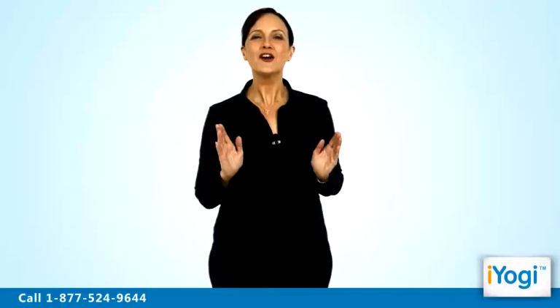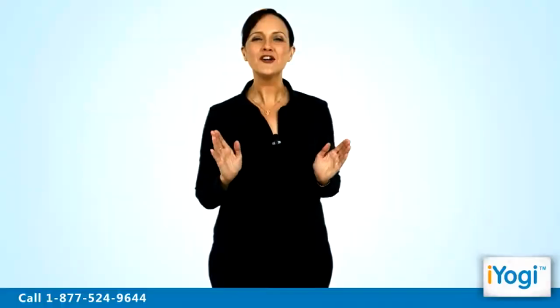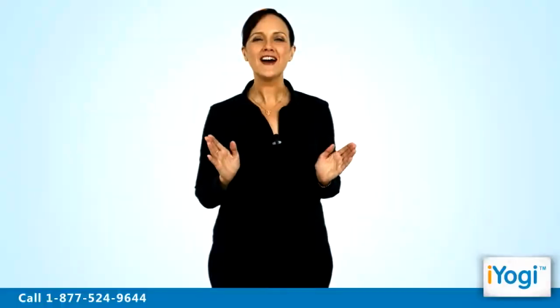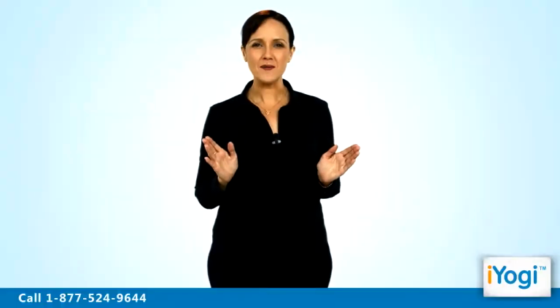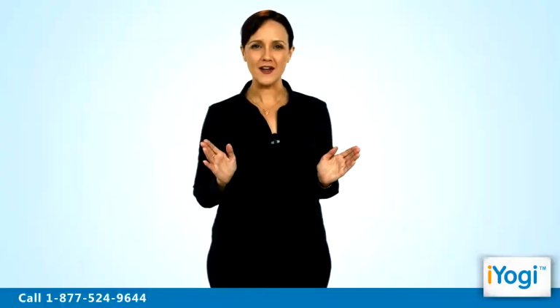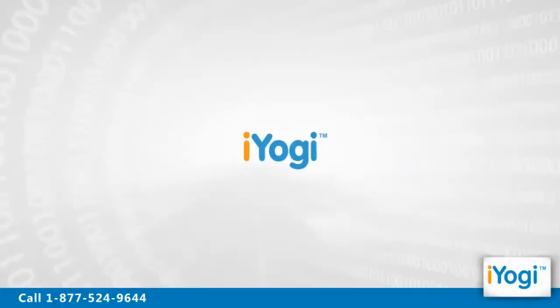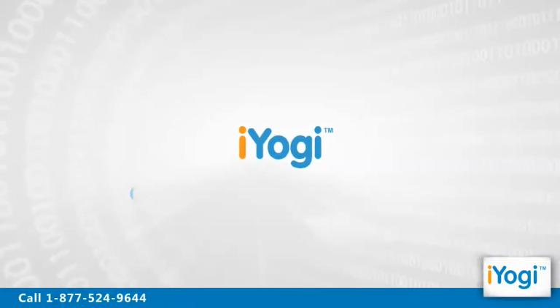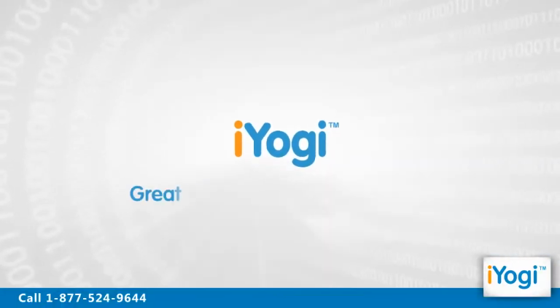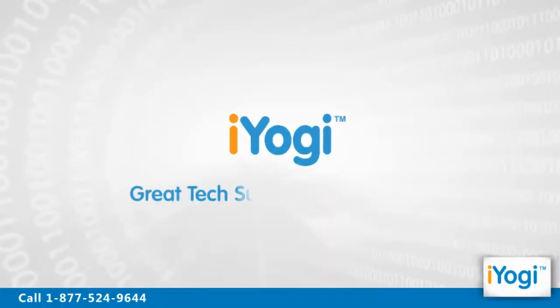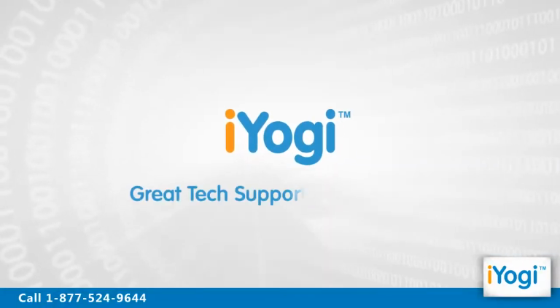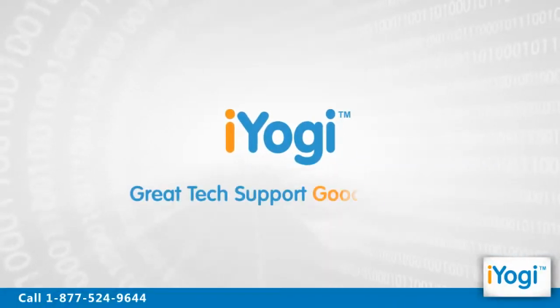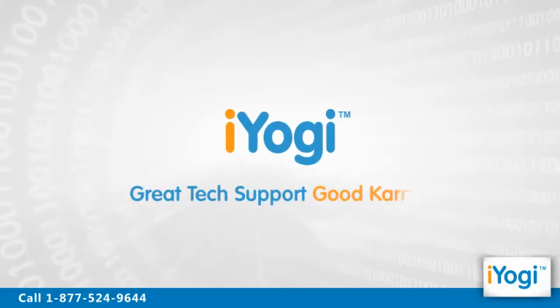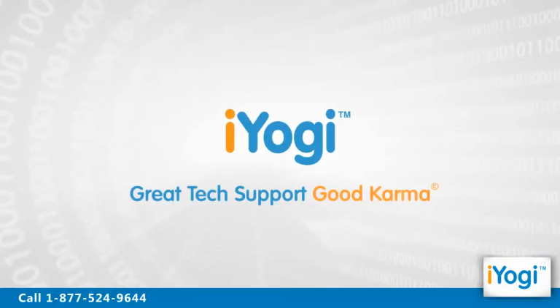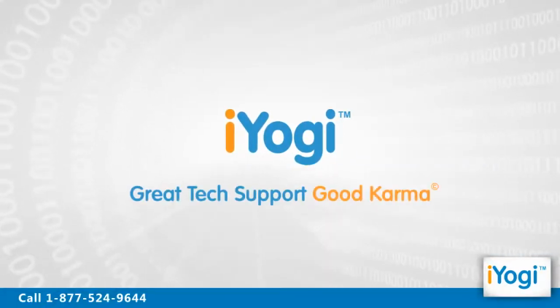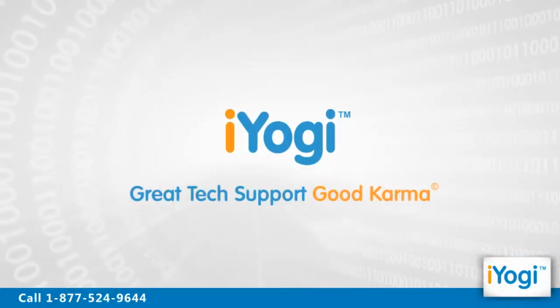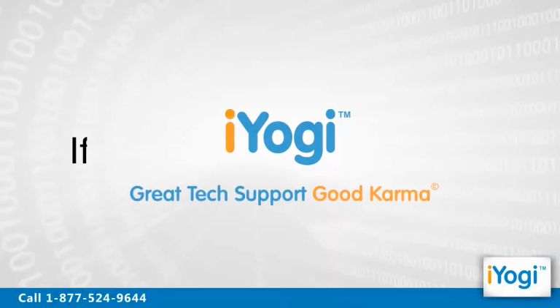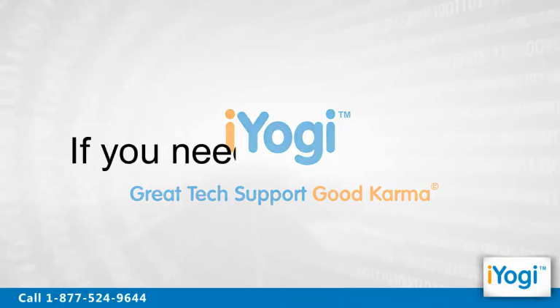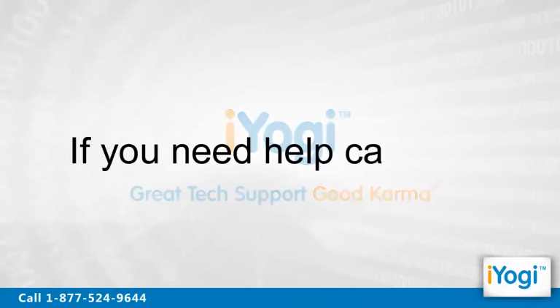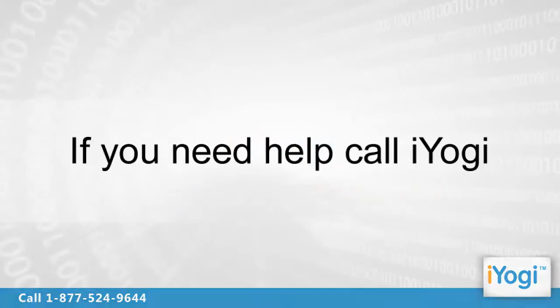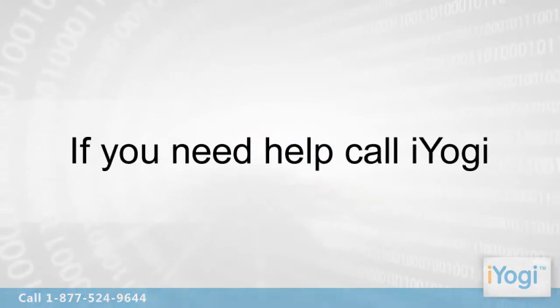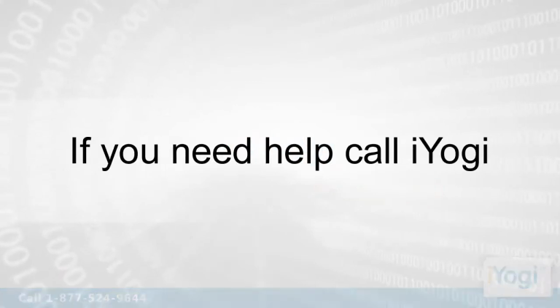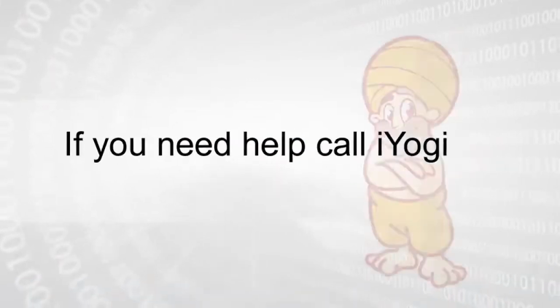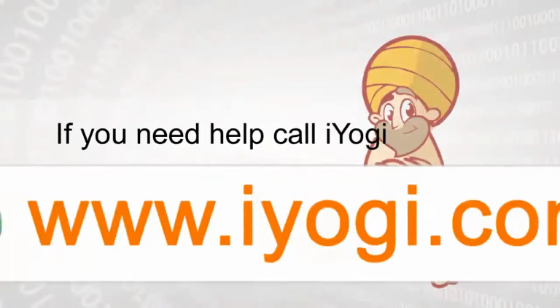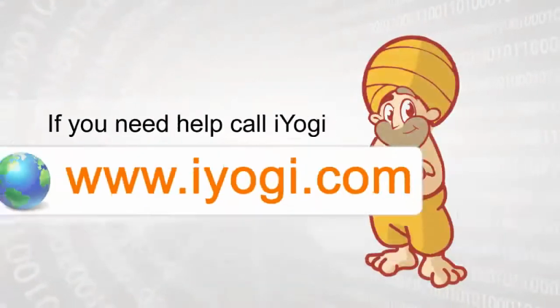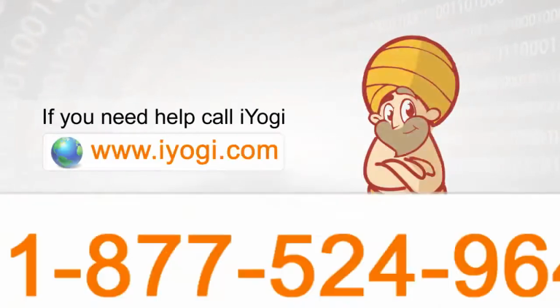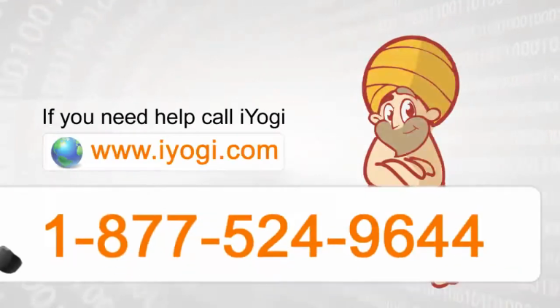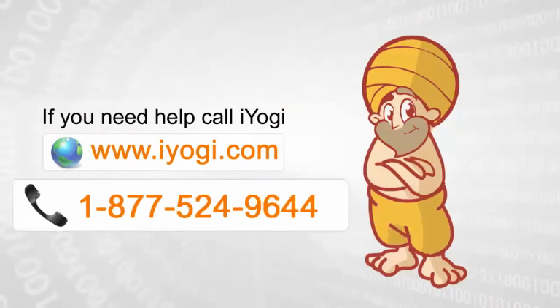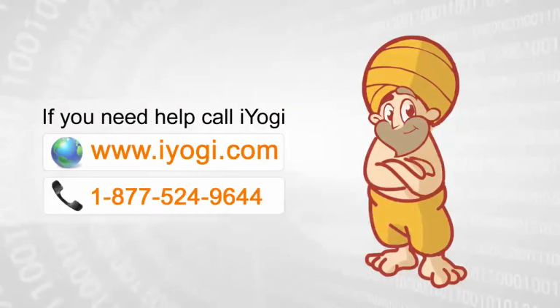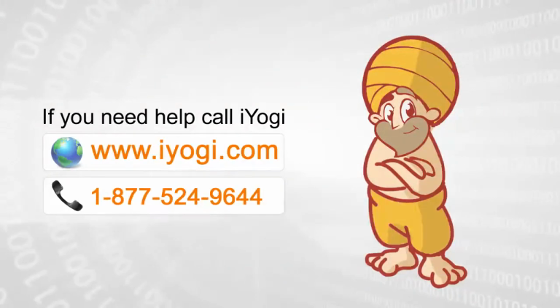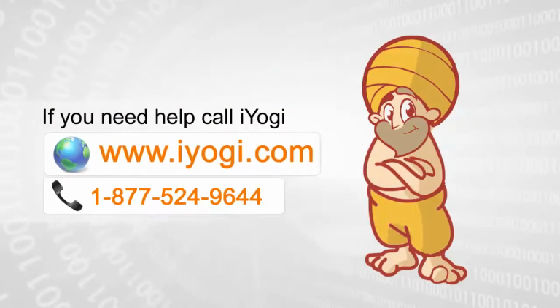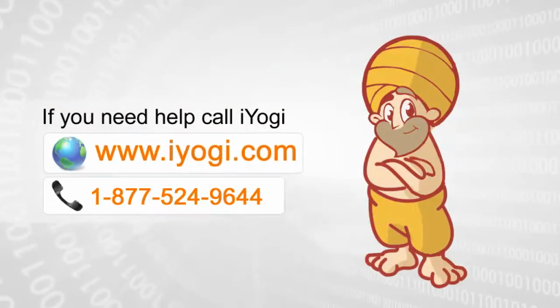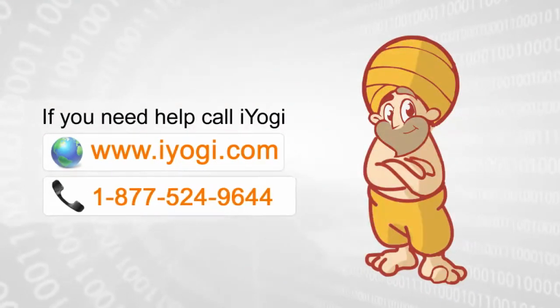Good Karma! Thank you for listening! Thanks again! For more information, visit www.bi.com.